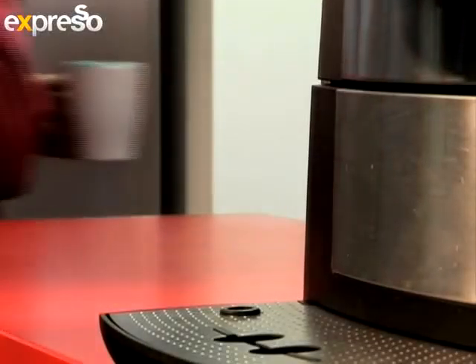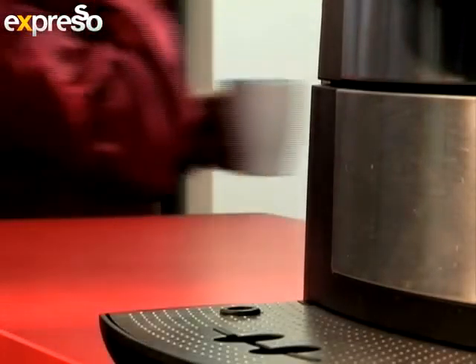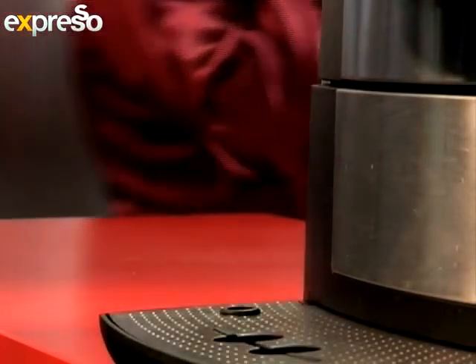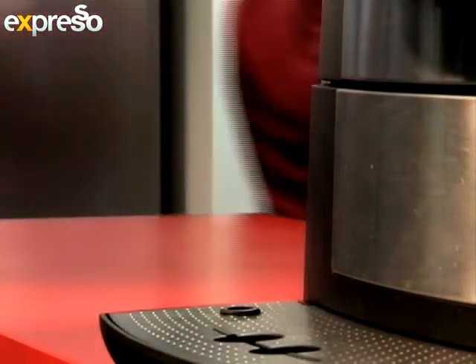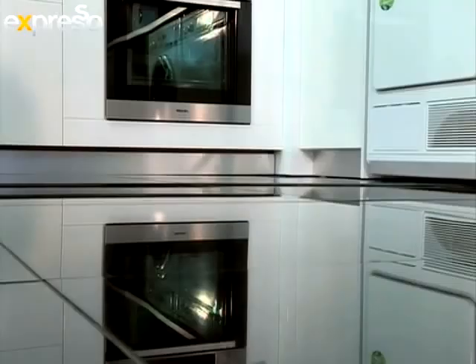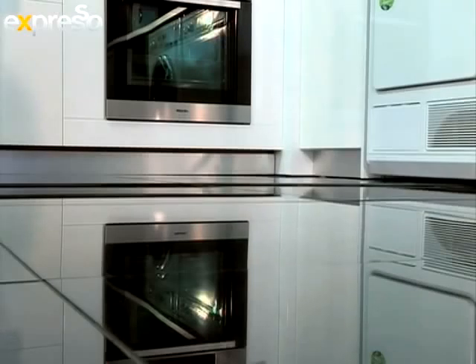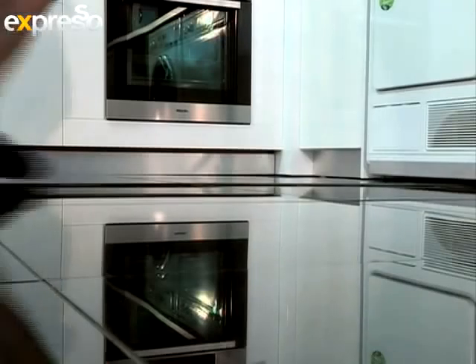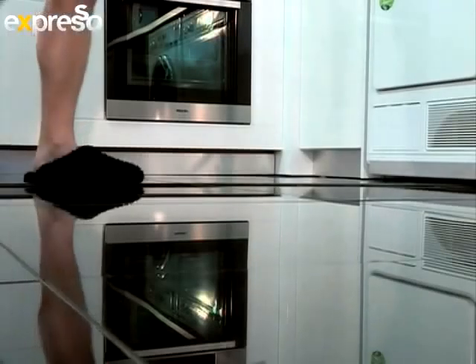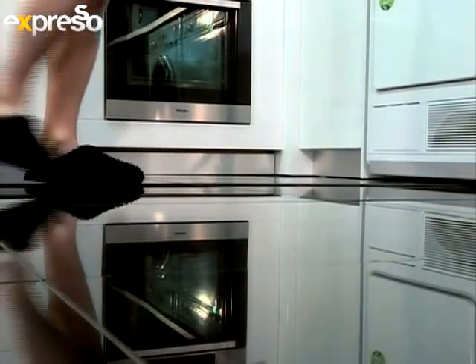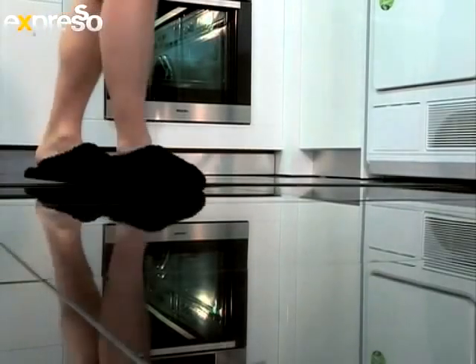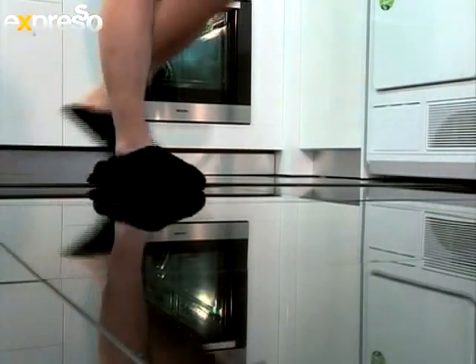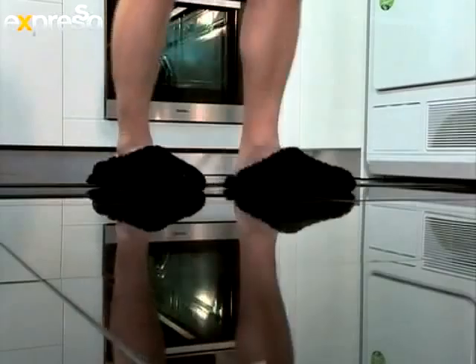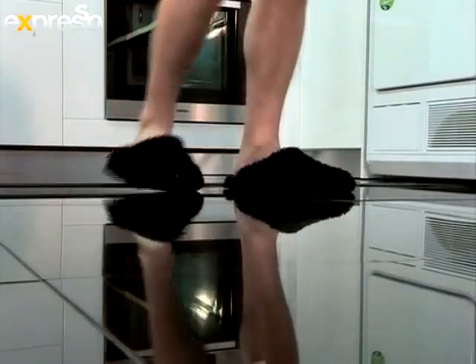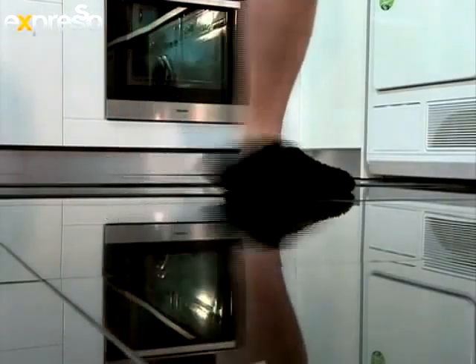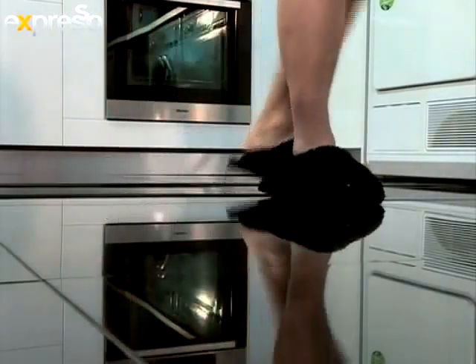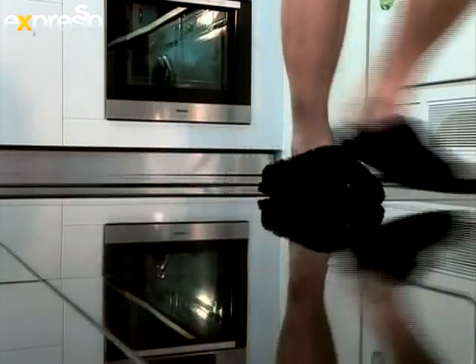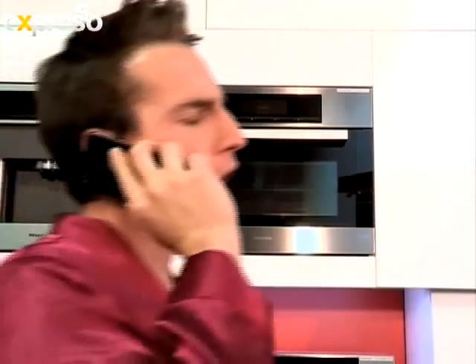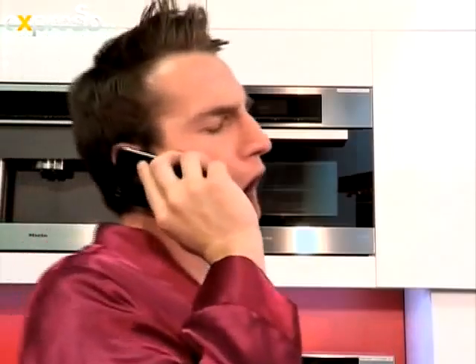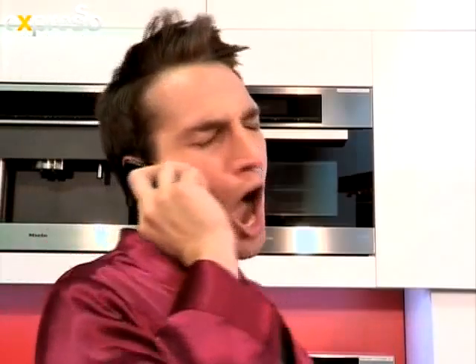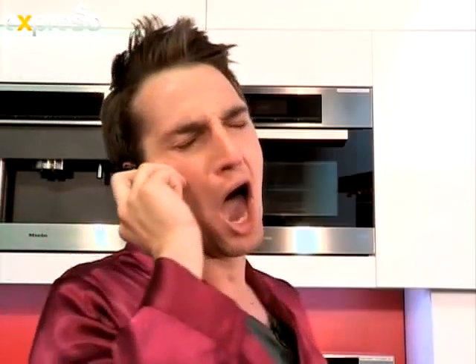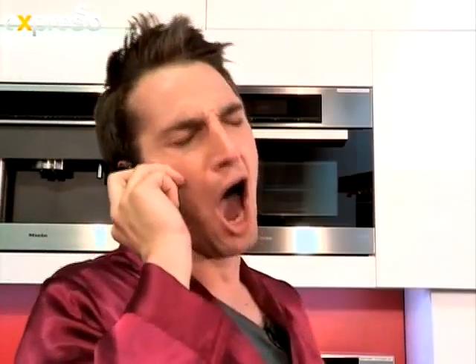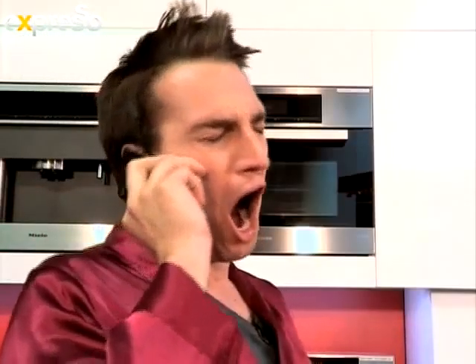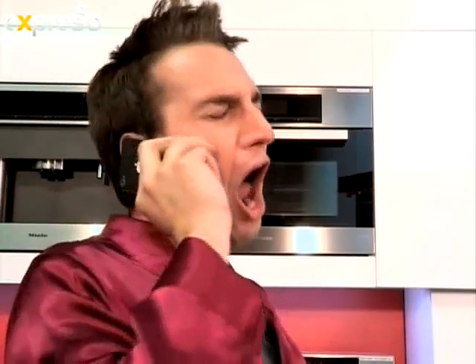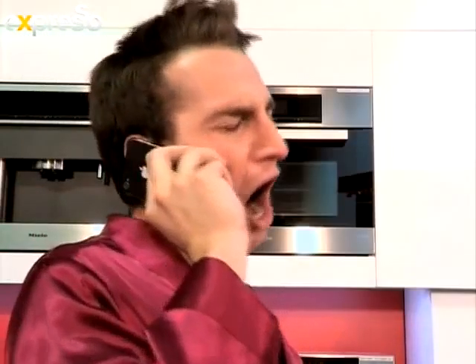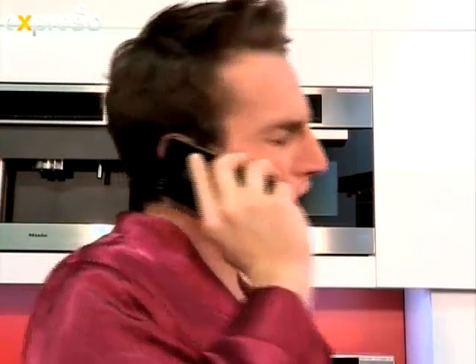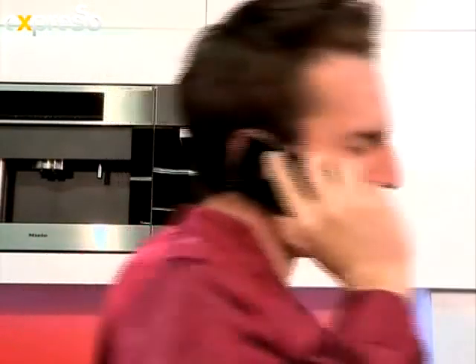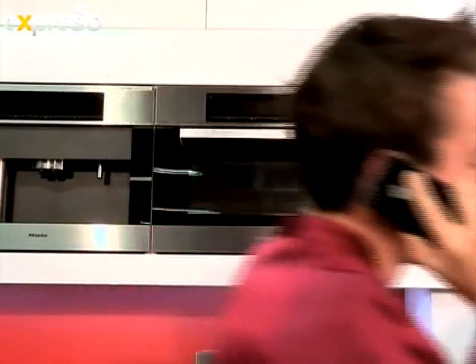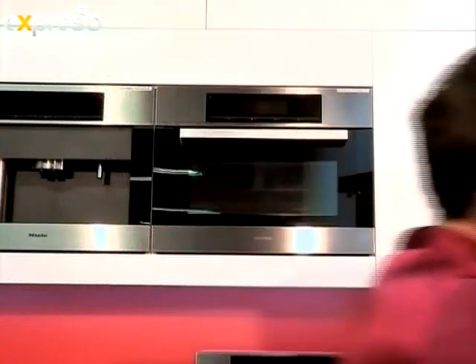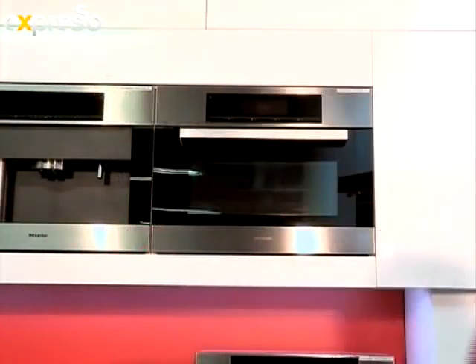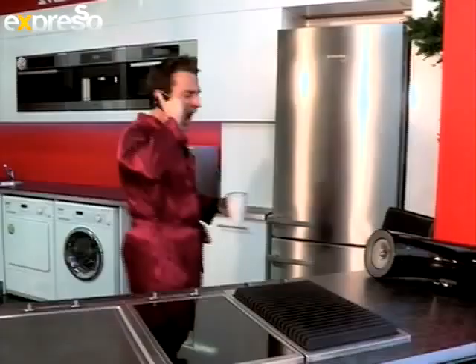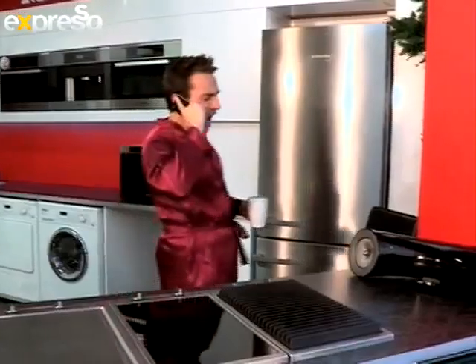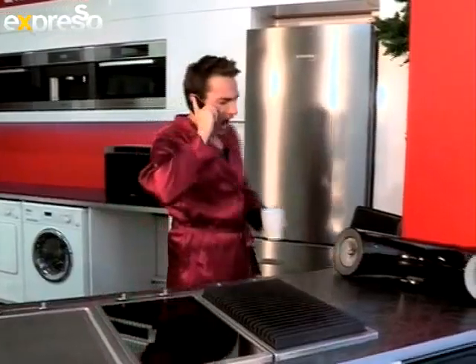Where would our Expresso gadget guru feel at home? Grant Hines loves surrounding himself with the latest technology to take him from morning to night.